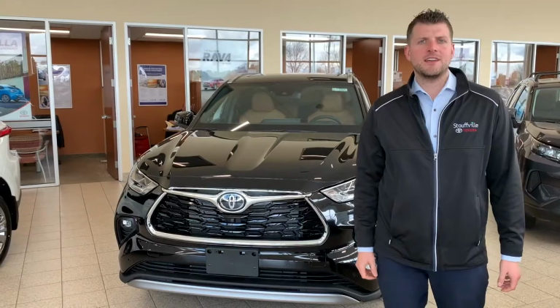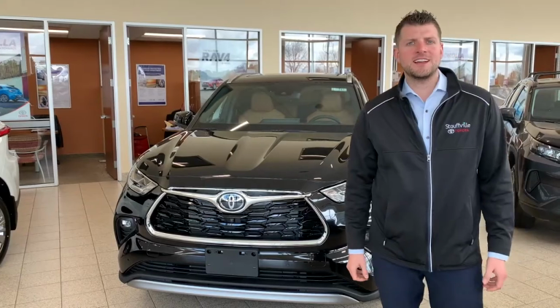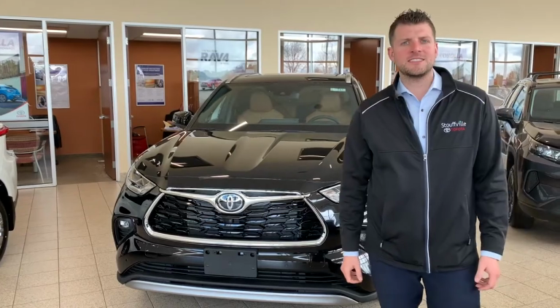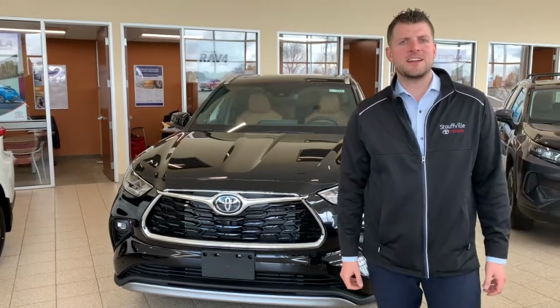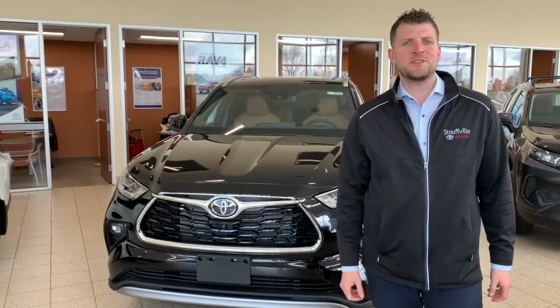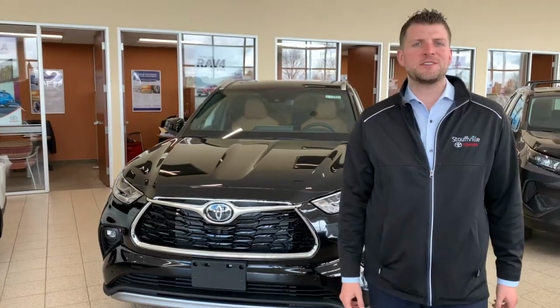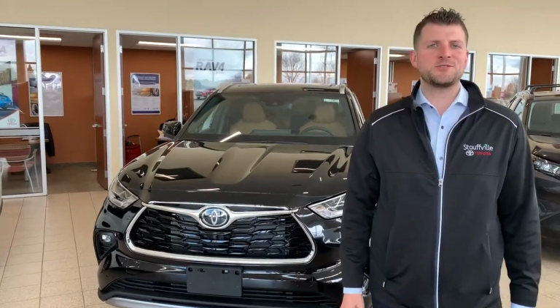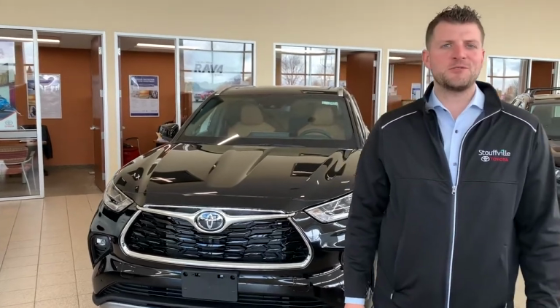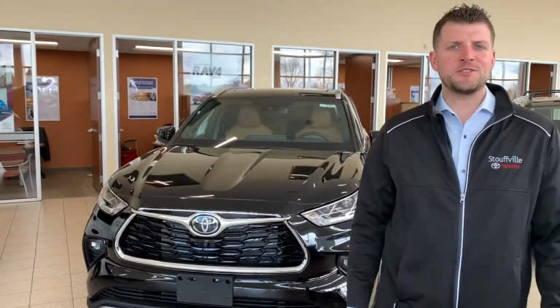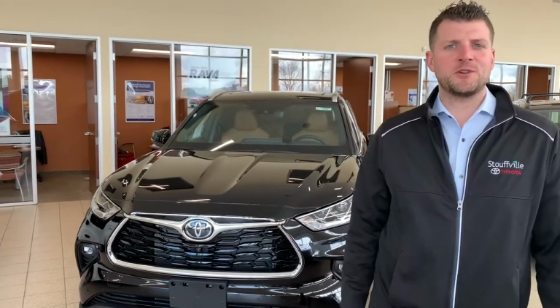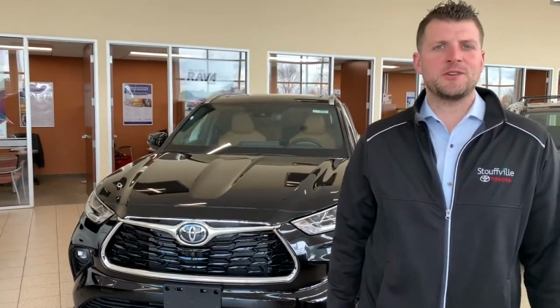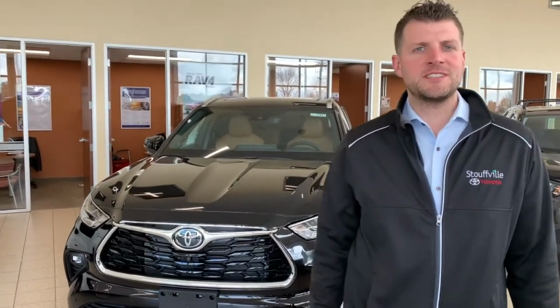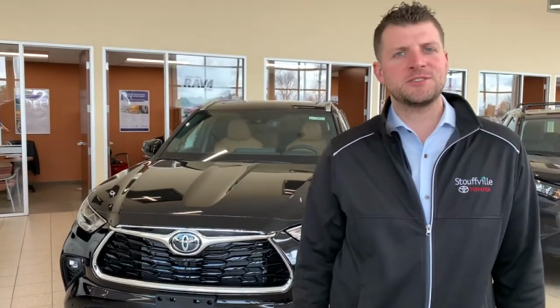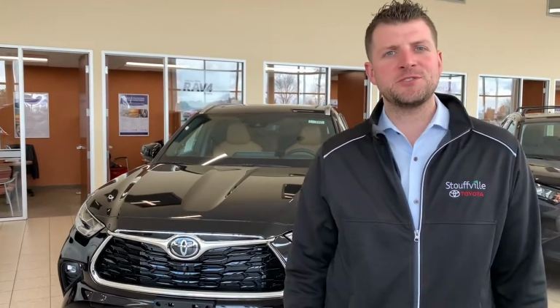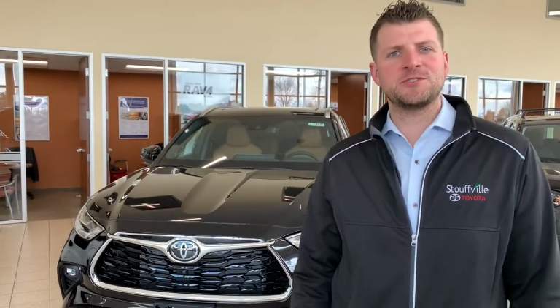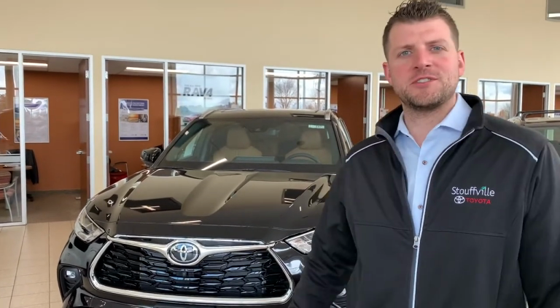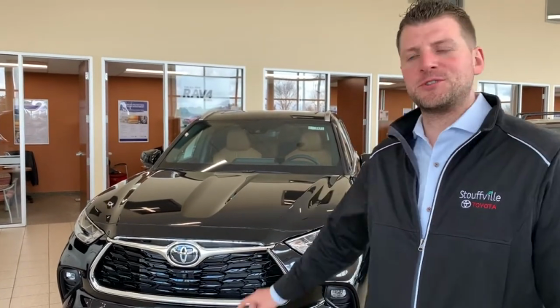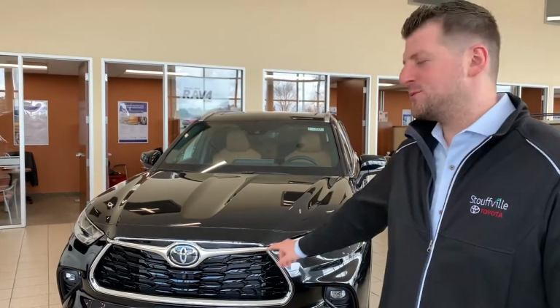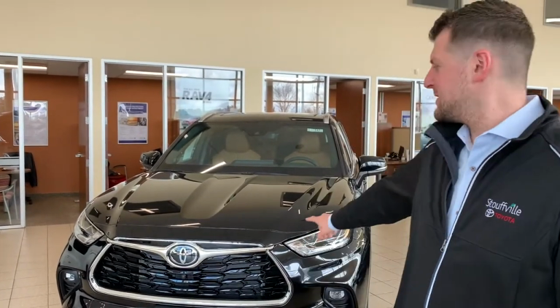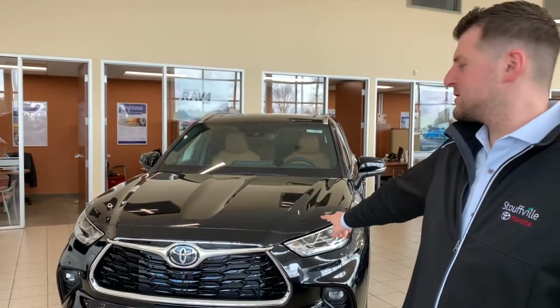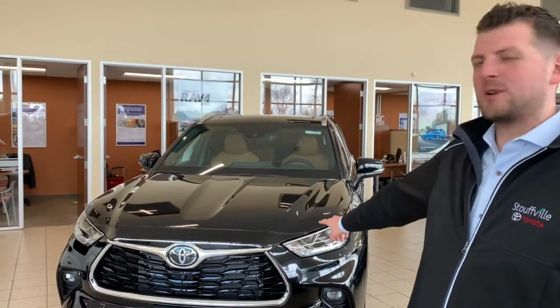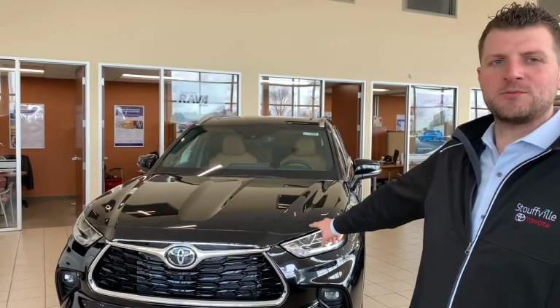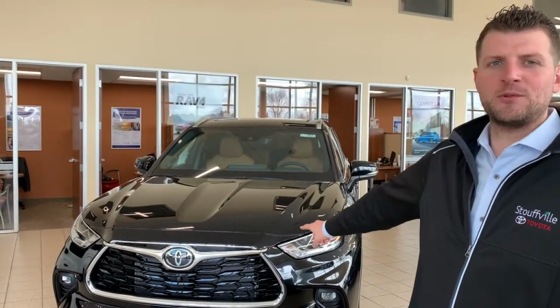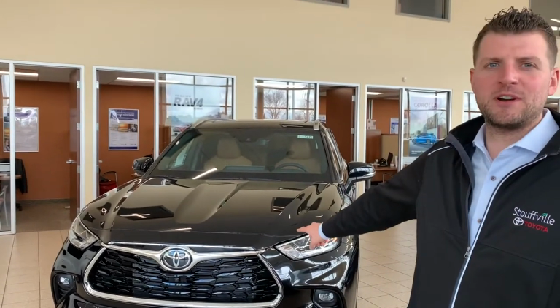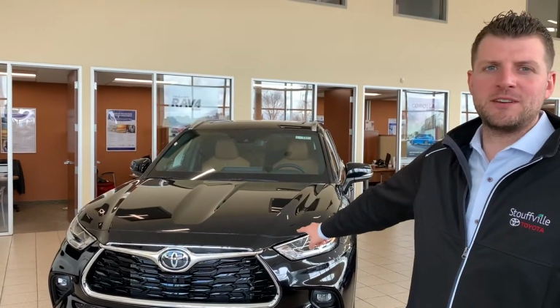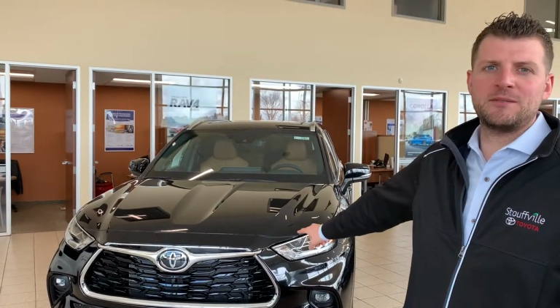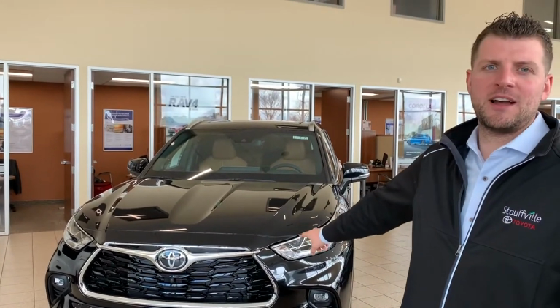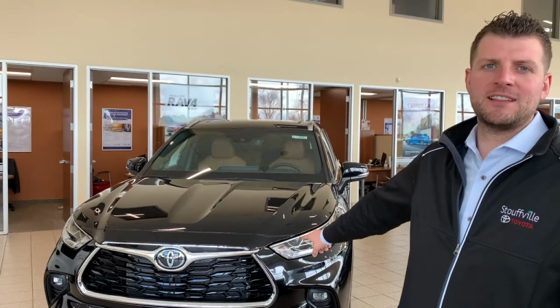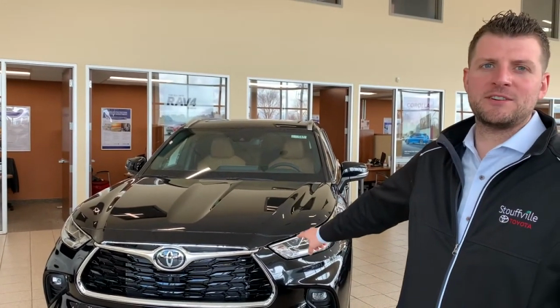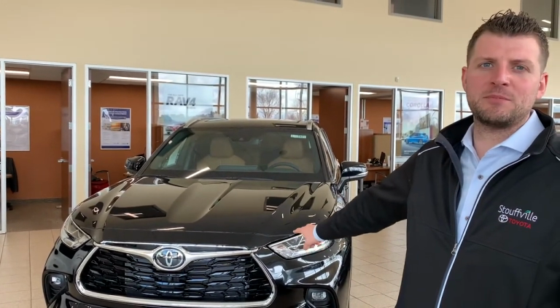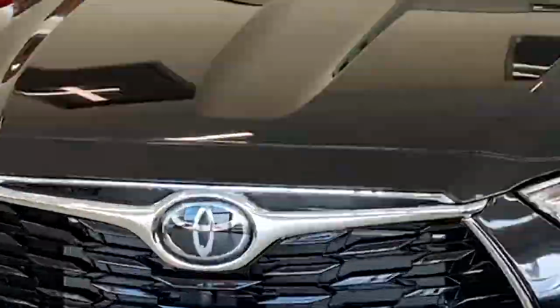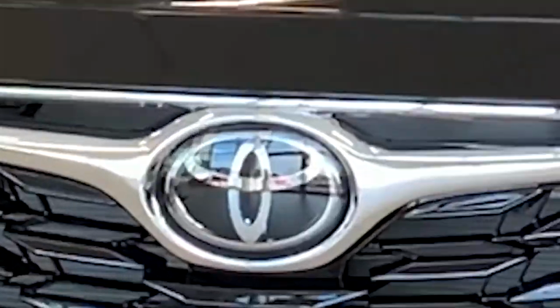Hey guys, it's Tyler here at Stollville Toyota to introduce you to the new 2021 Highlander Platinum.